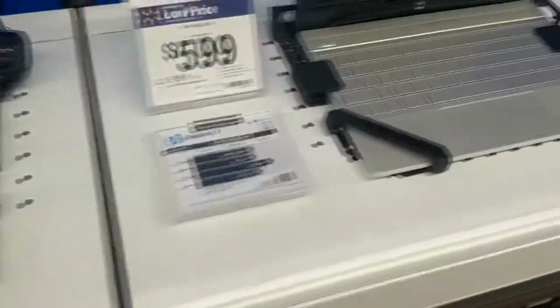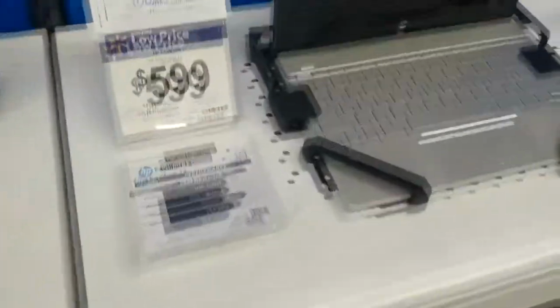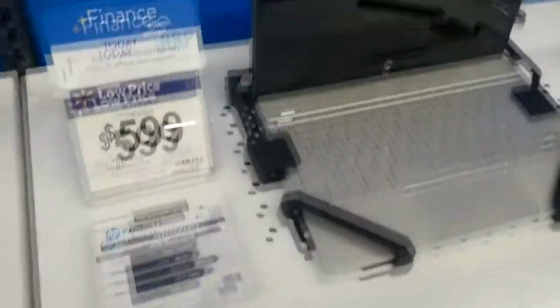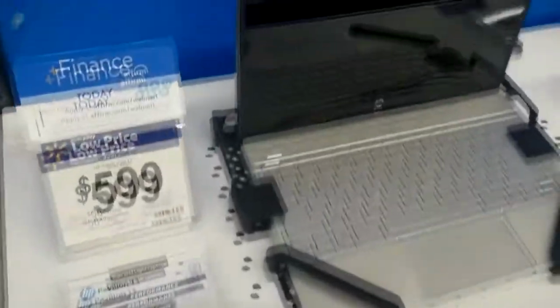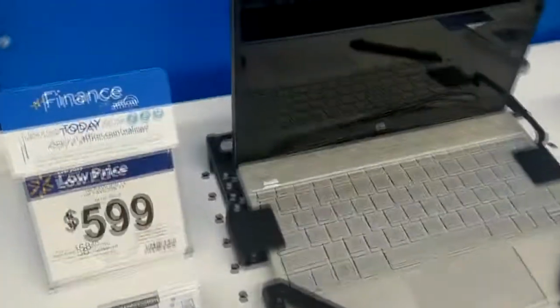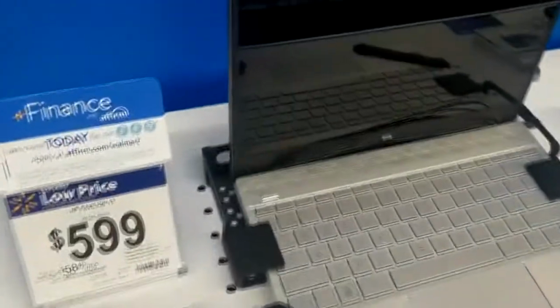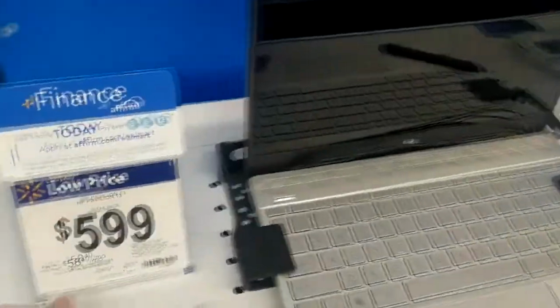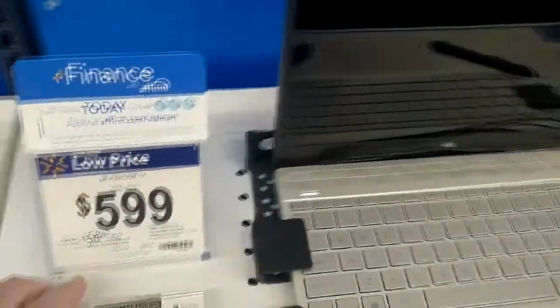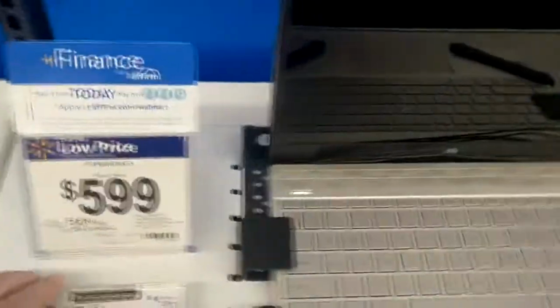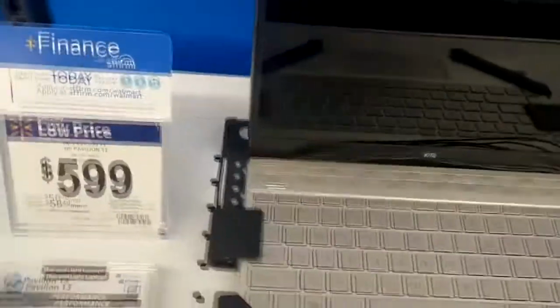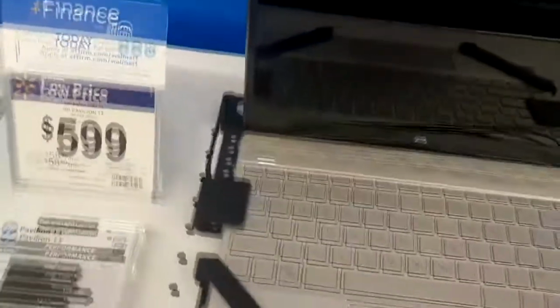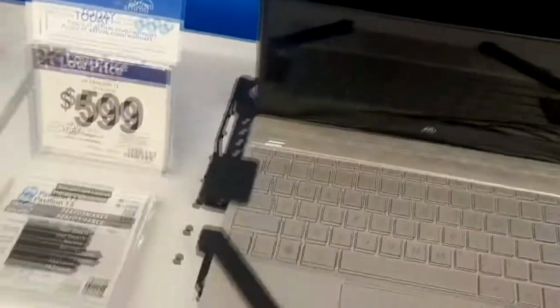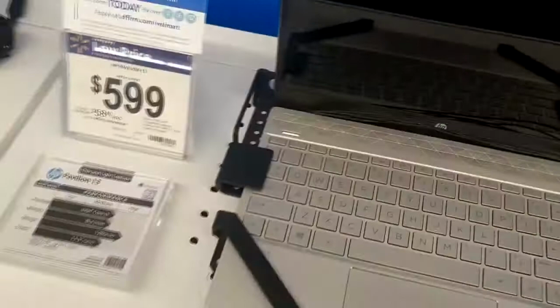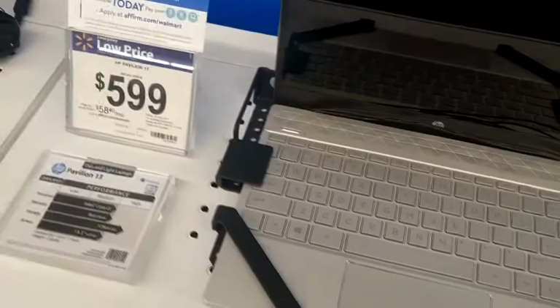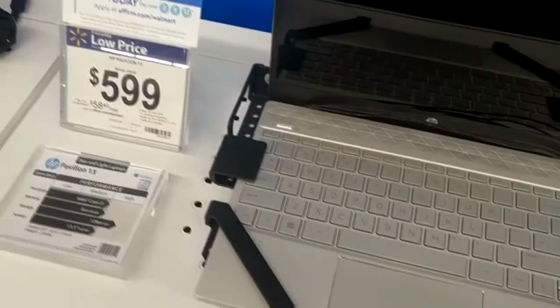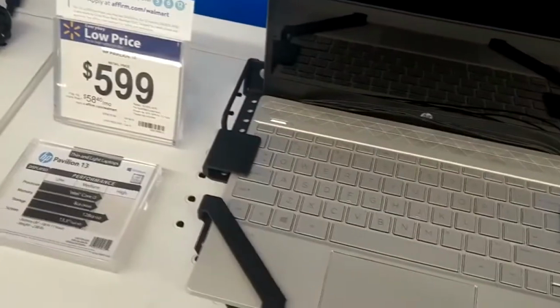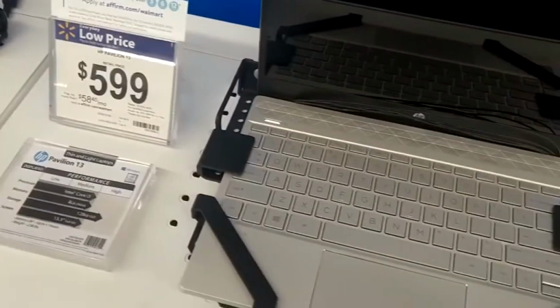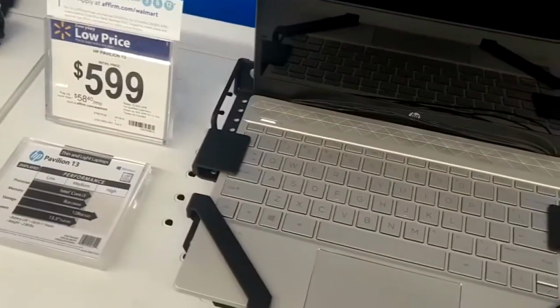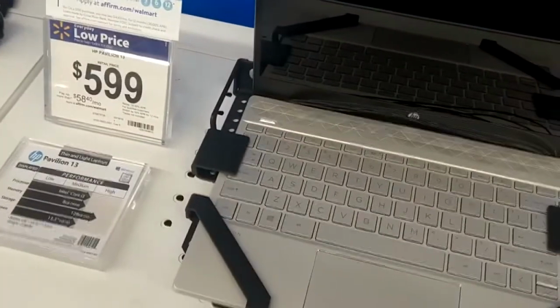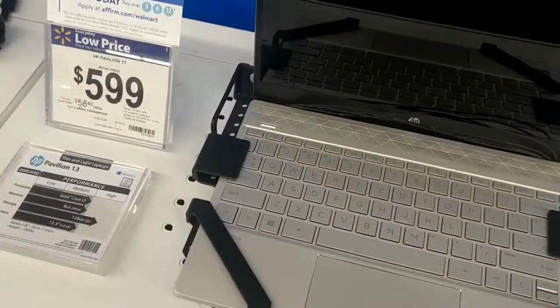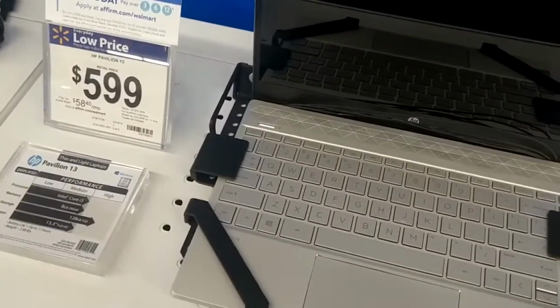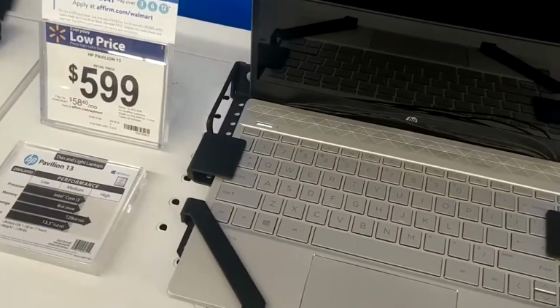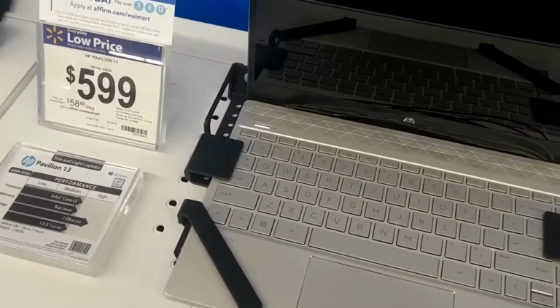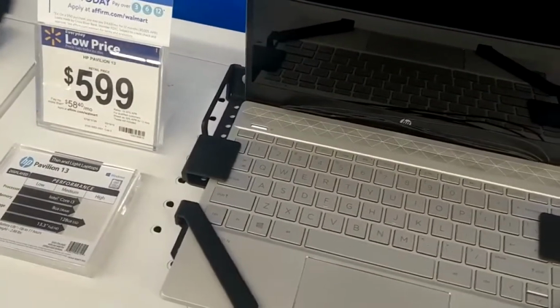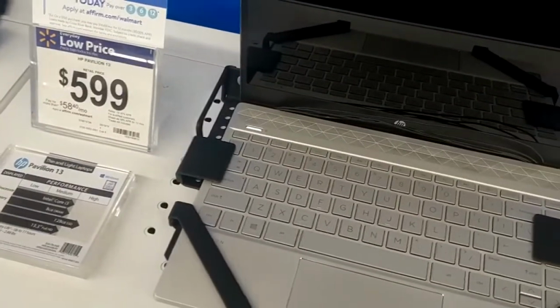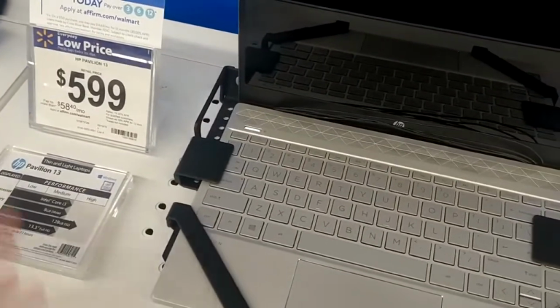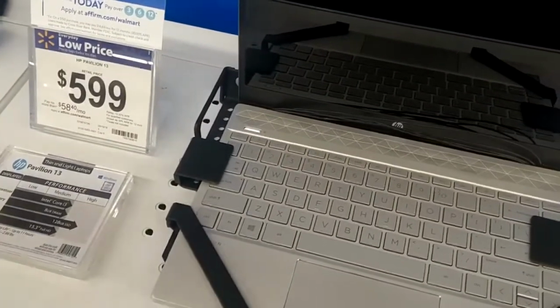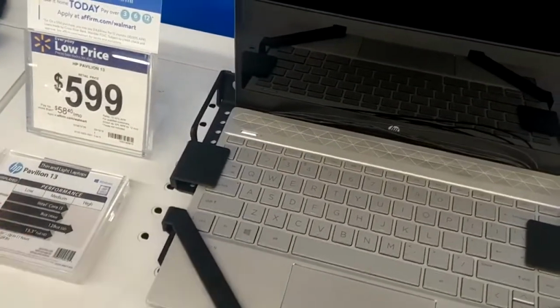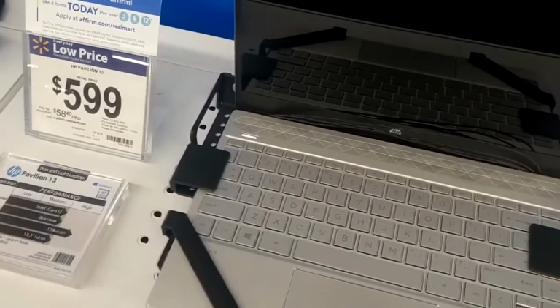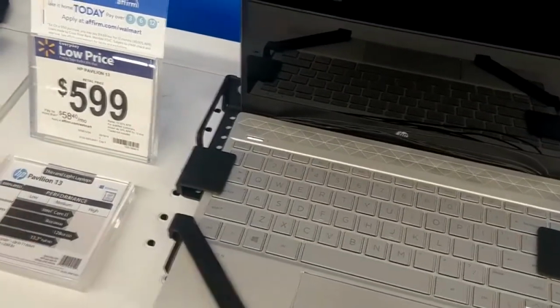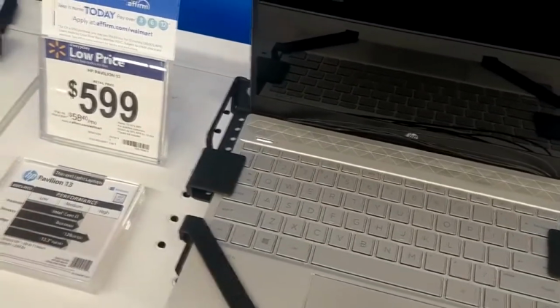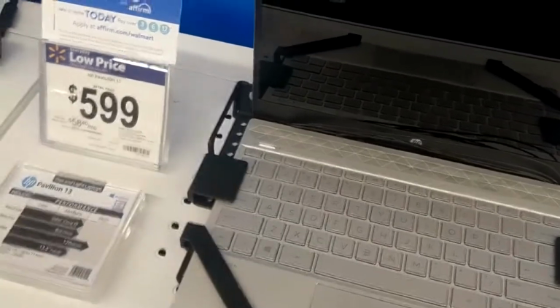We're getting into a lot better machine here: i3, 8GB RAM, 128GB SSD — $600.